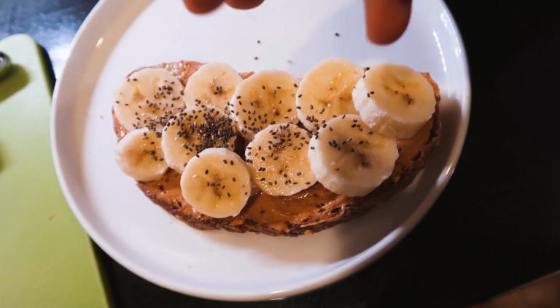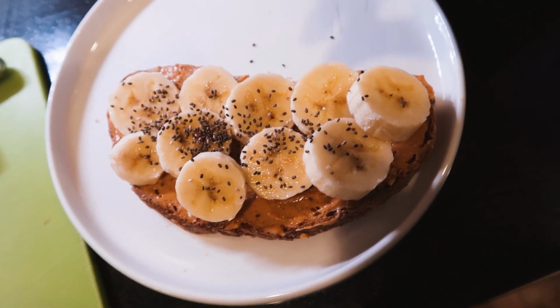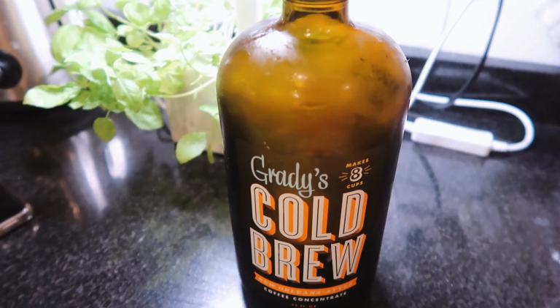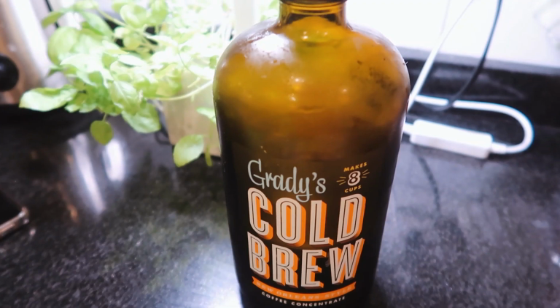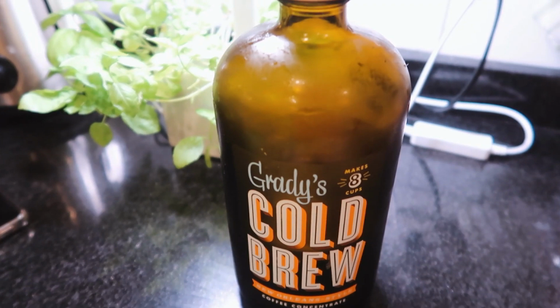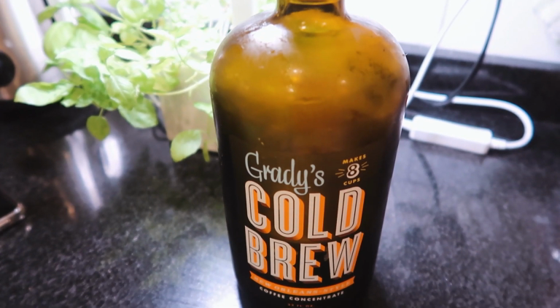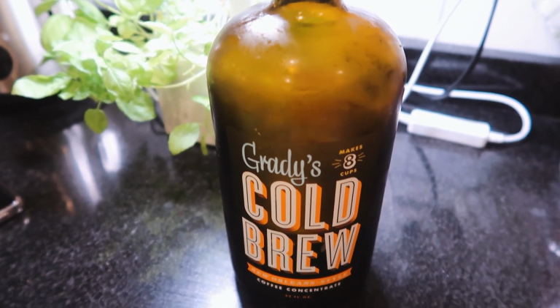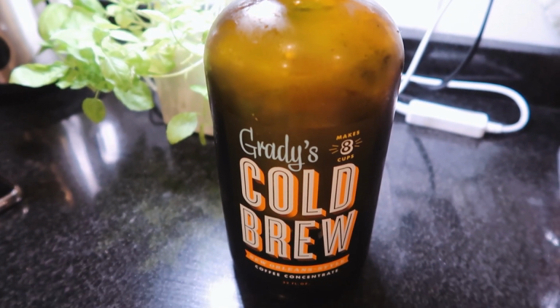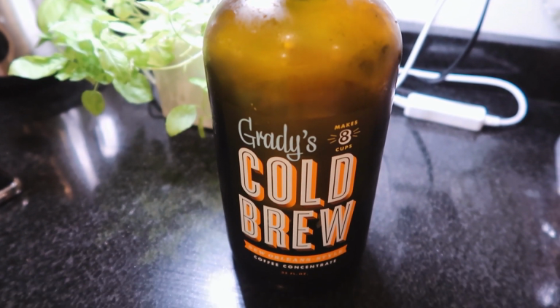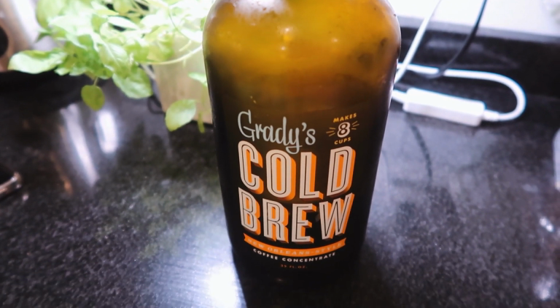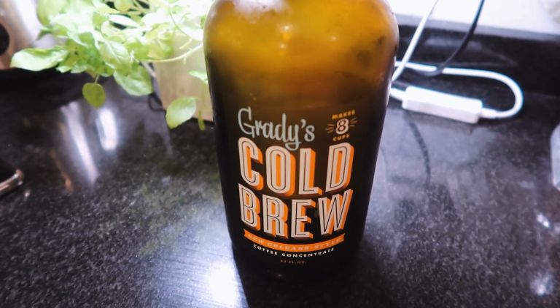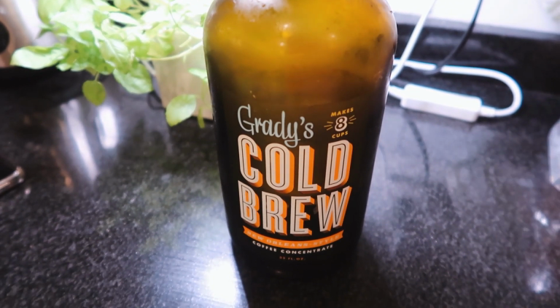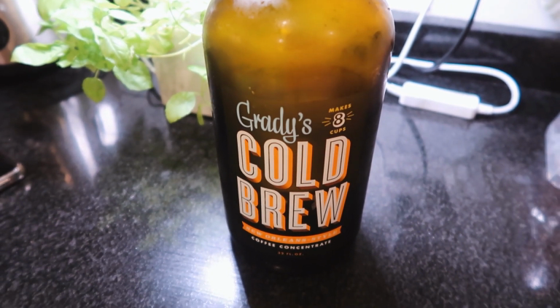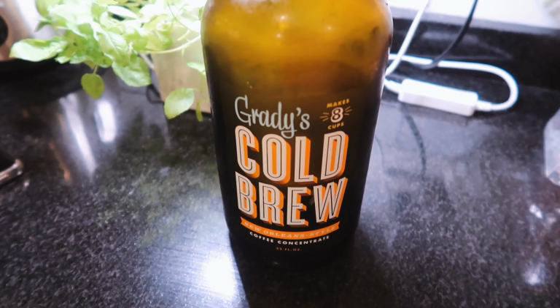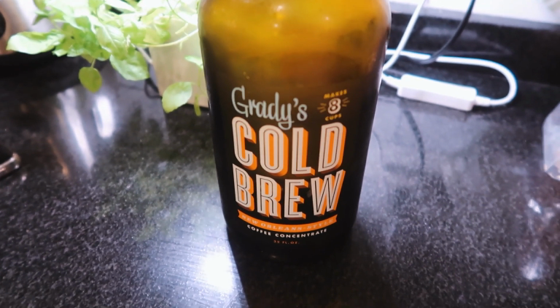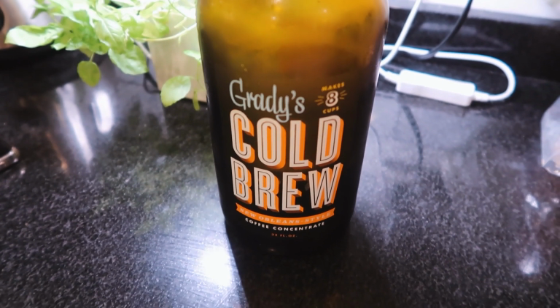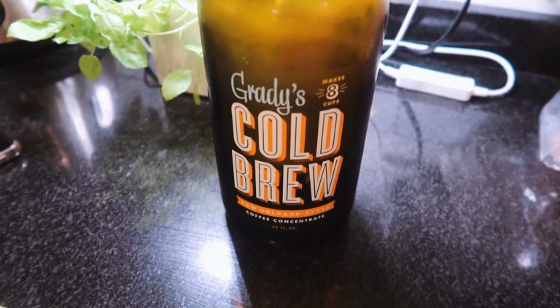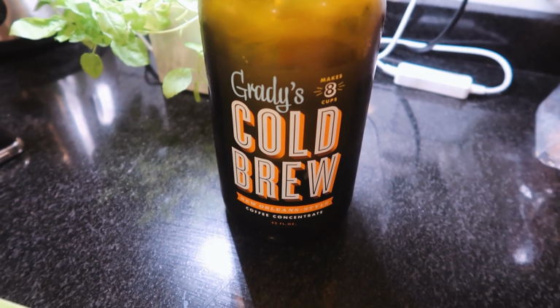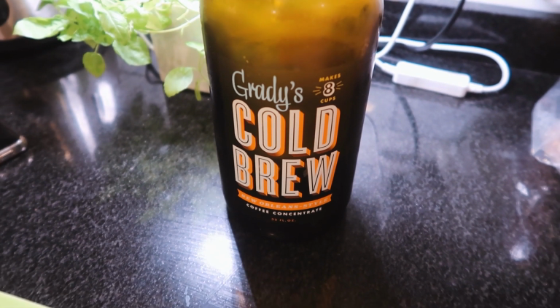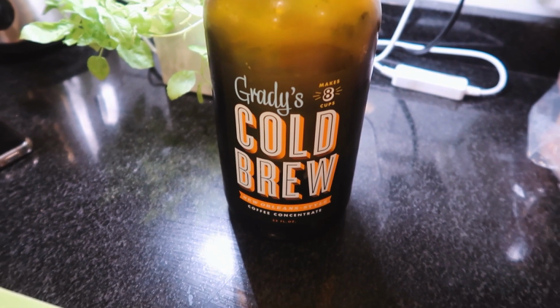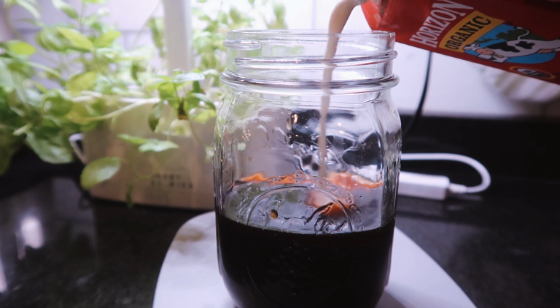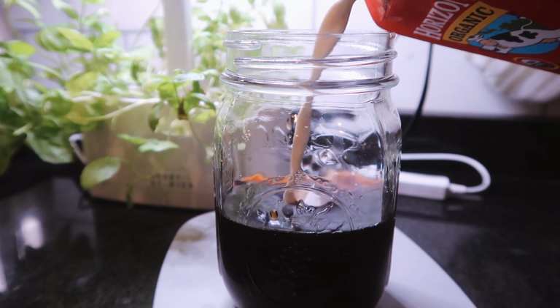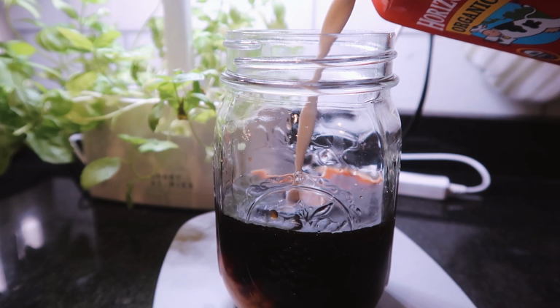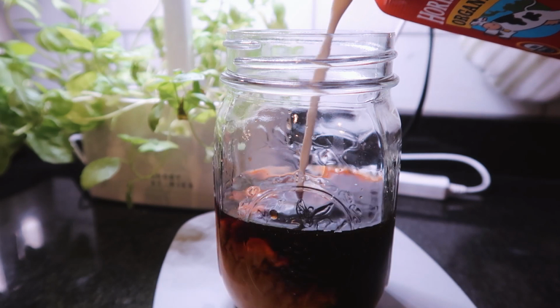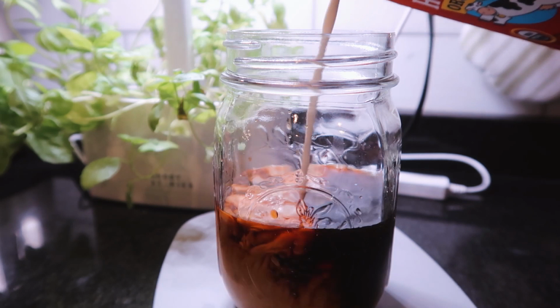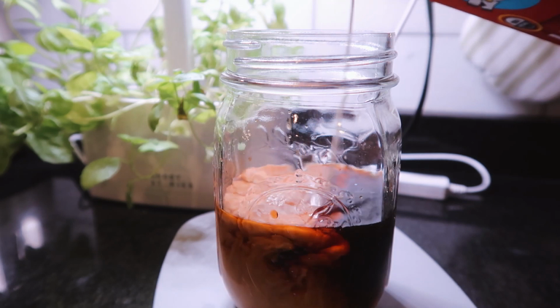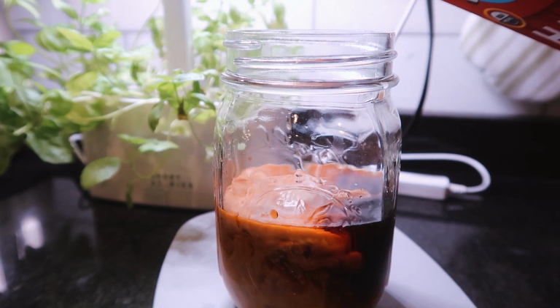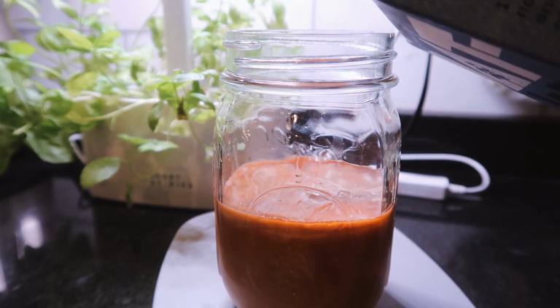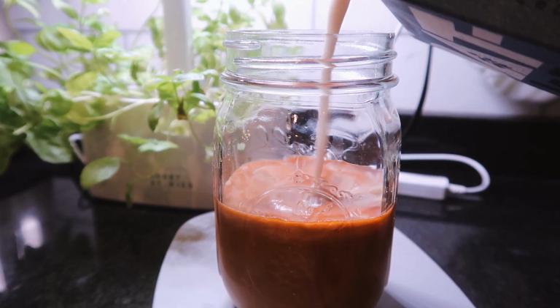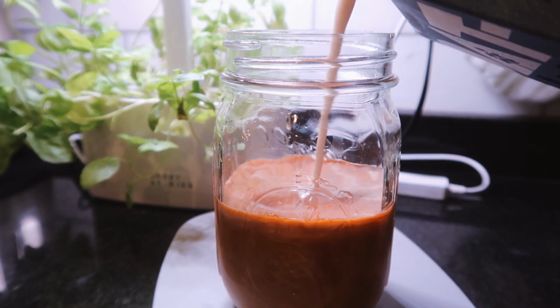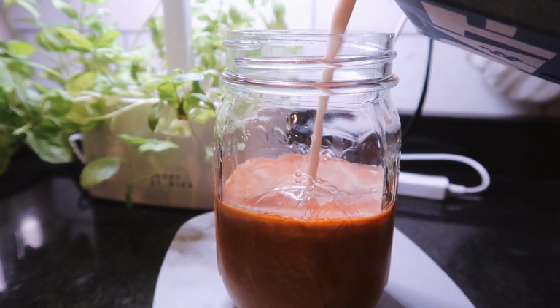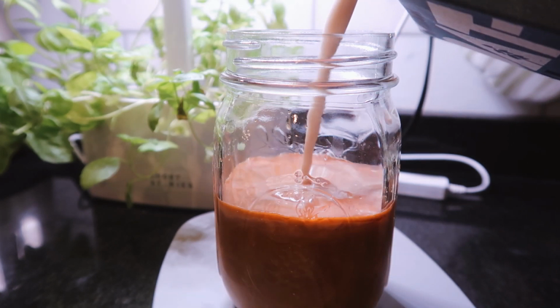I also had some cold brew and this one is my absolute favorite right now — I totally recommend it, I find it at Whole Foods.